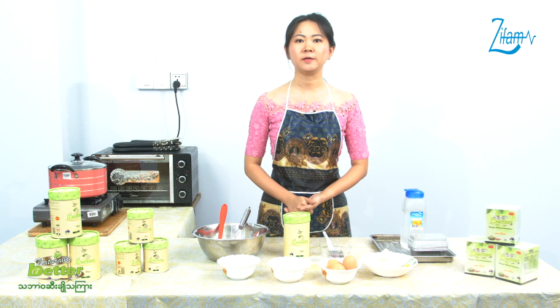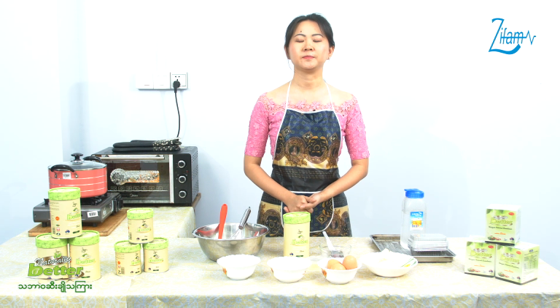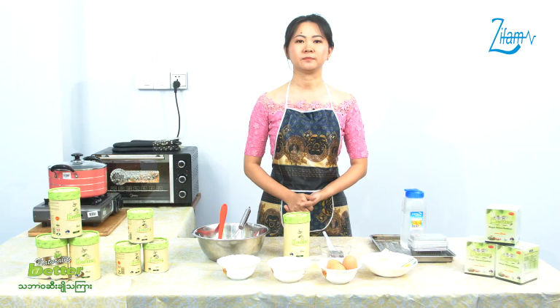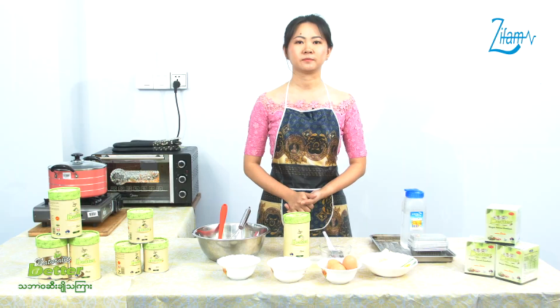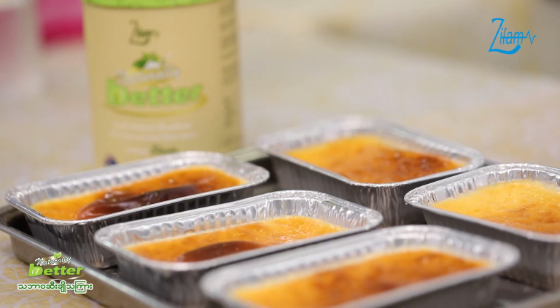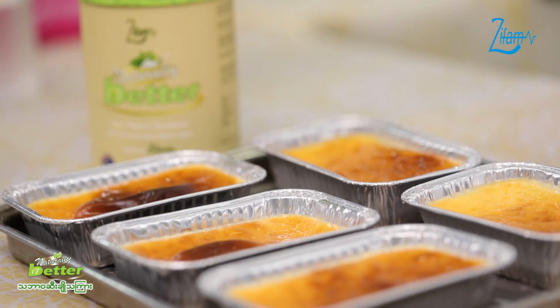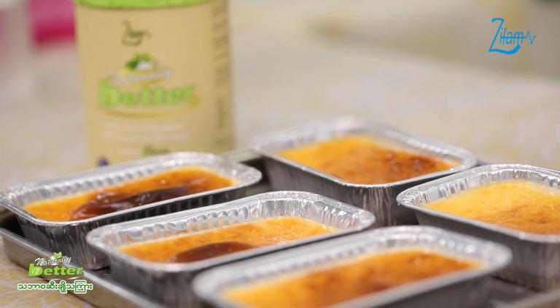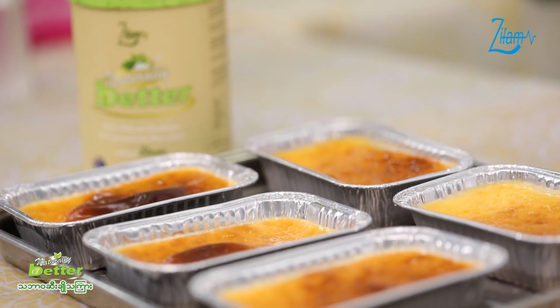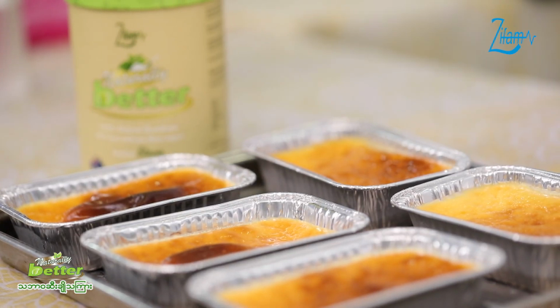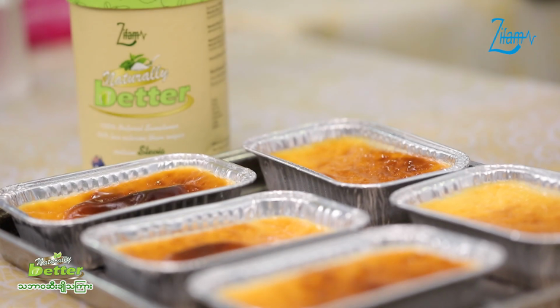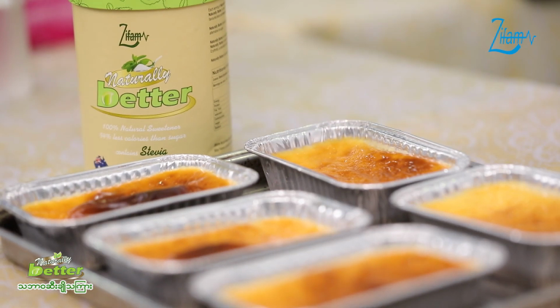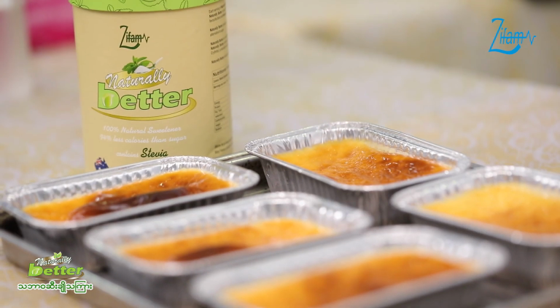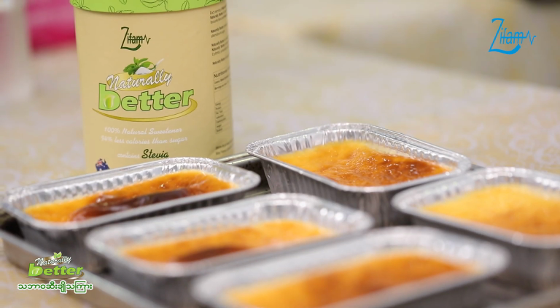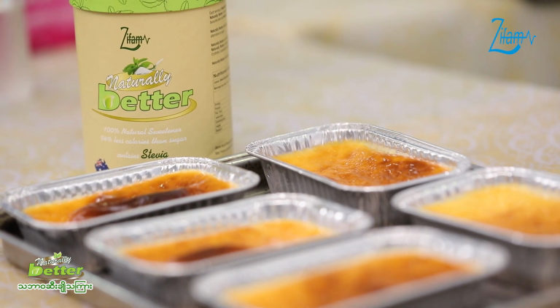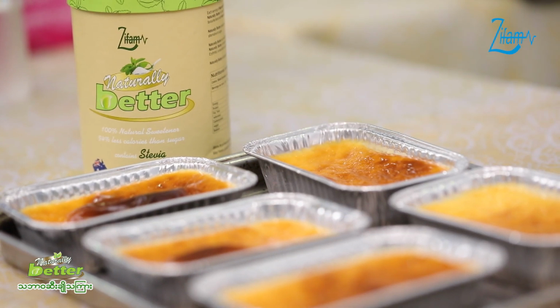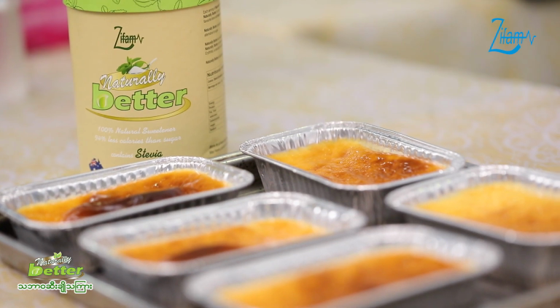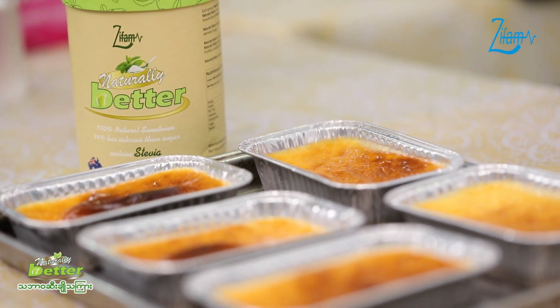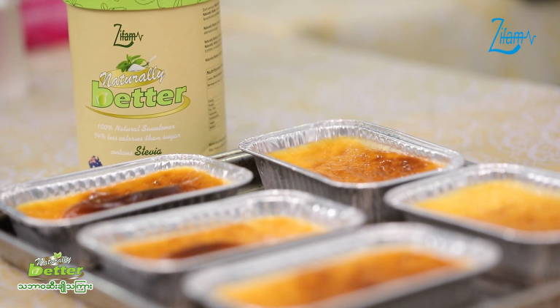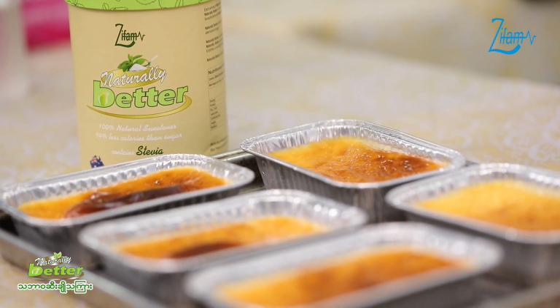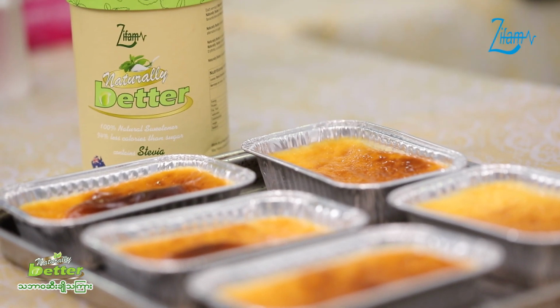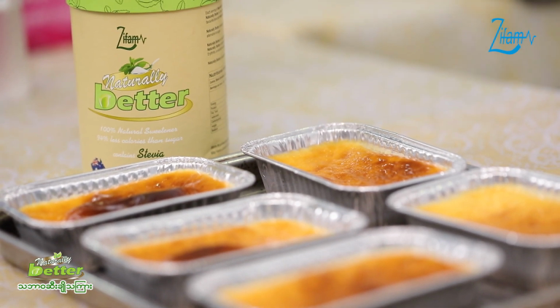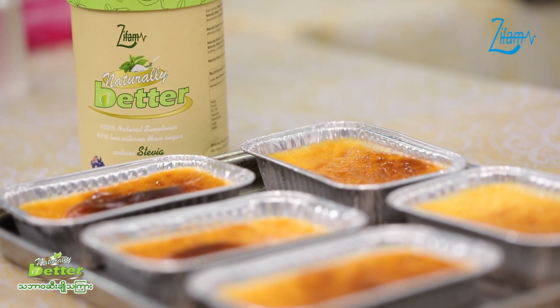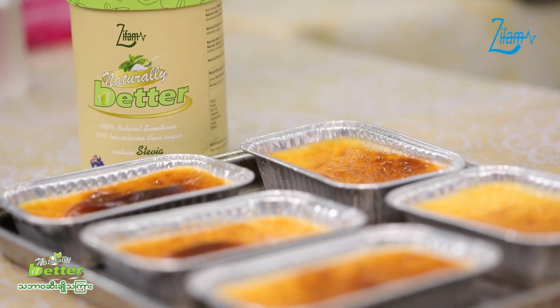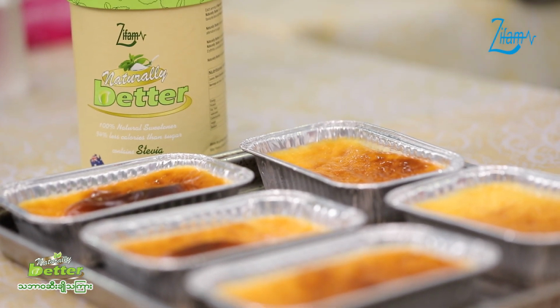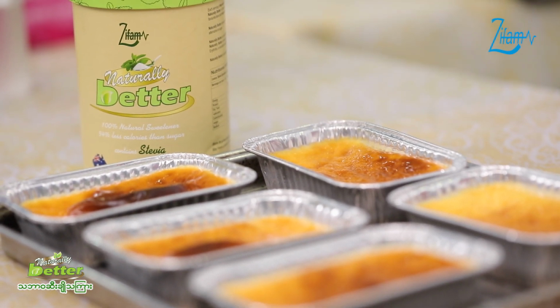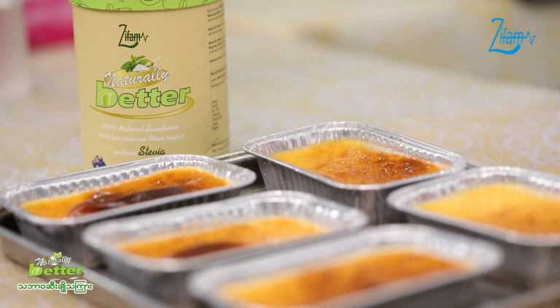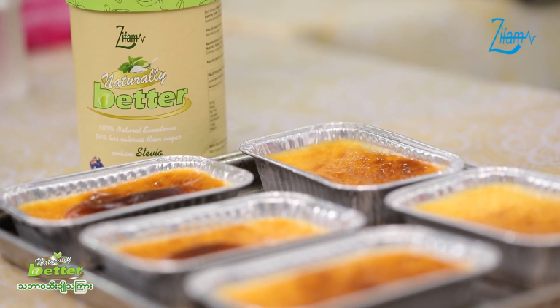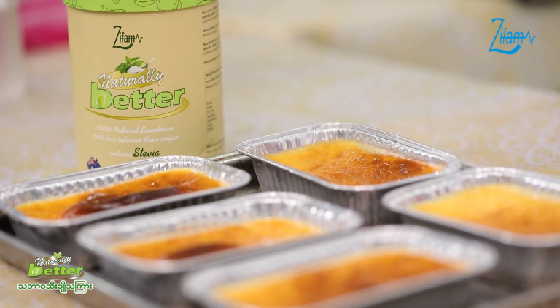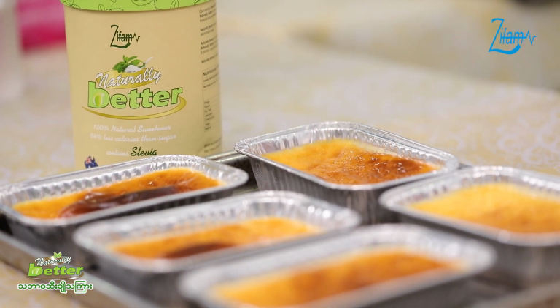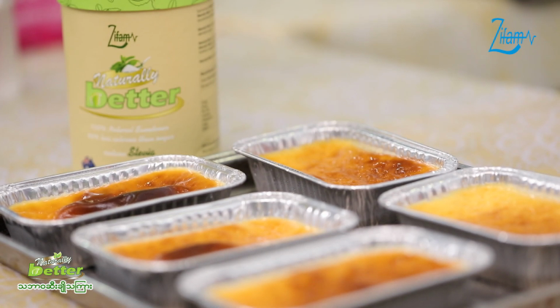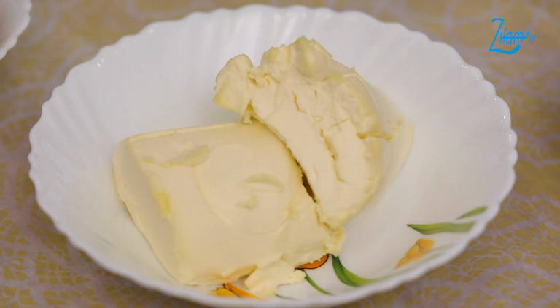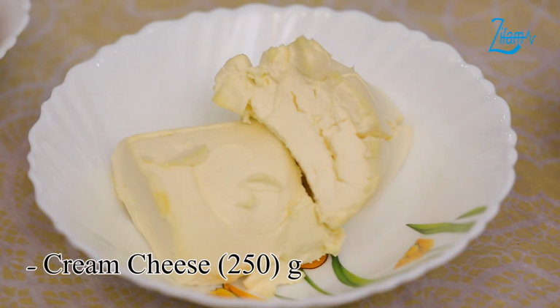After cooking, I will make a cup of cream.